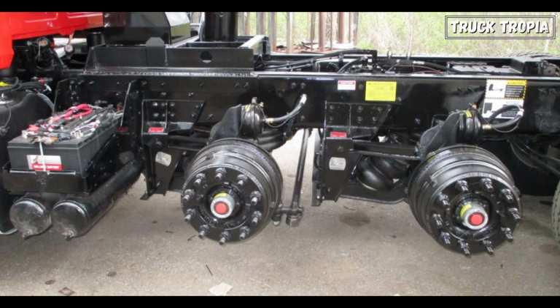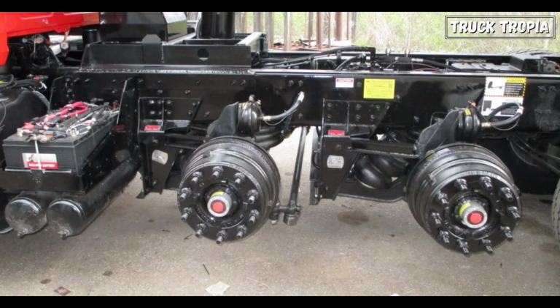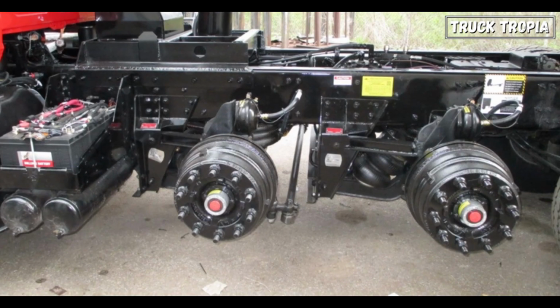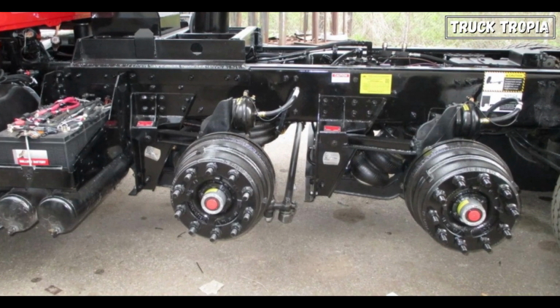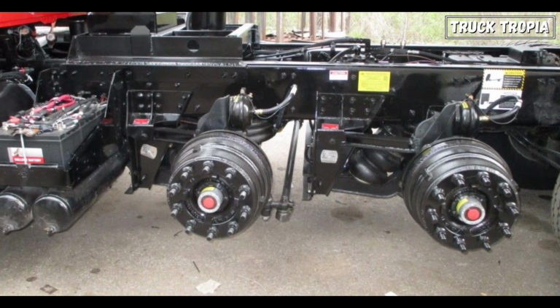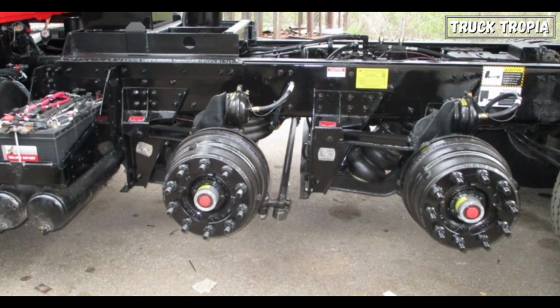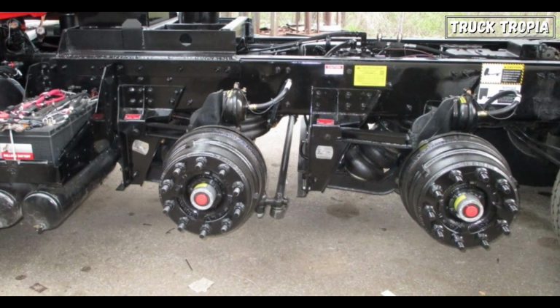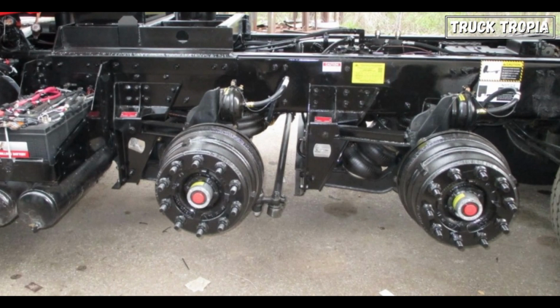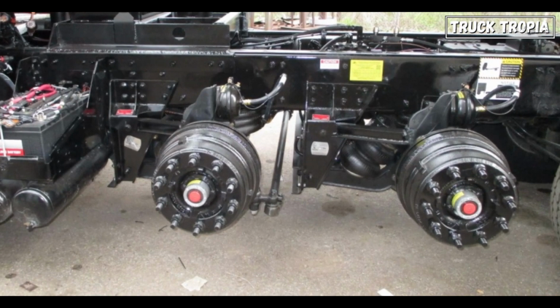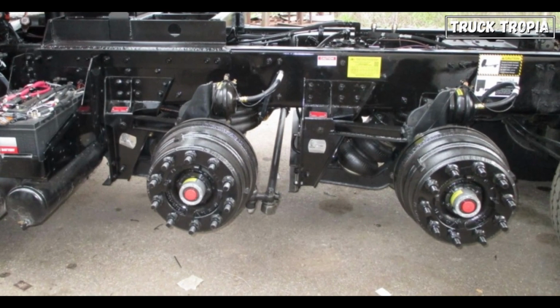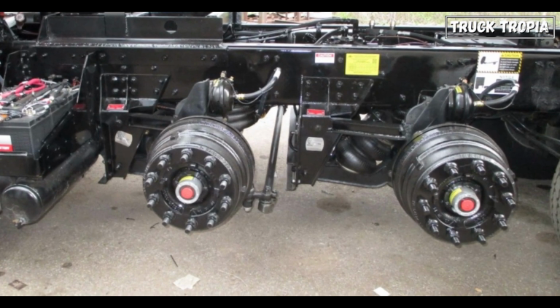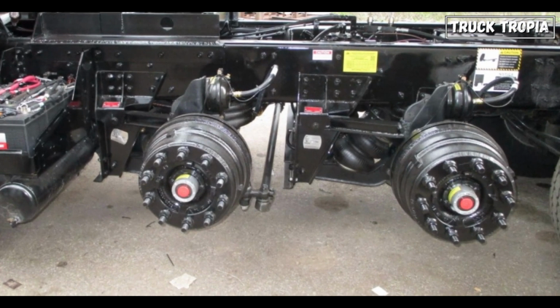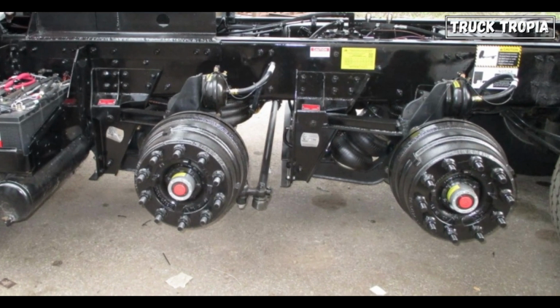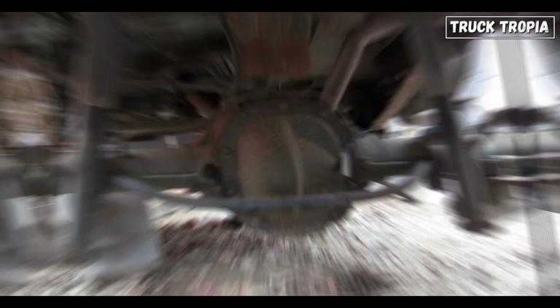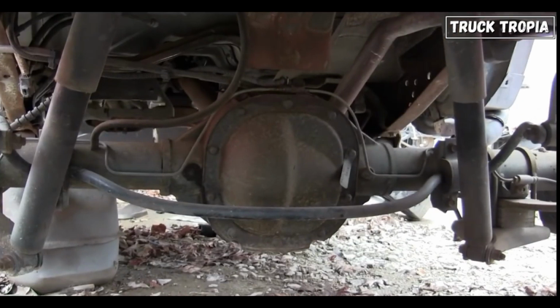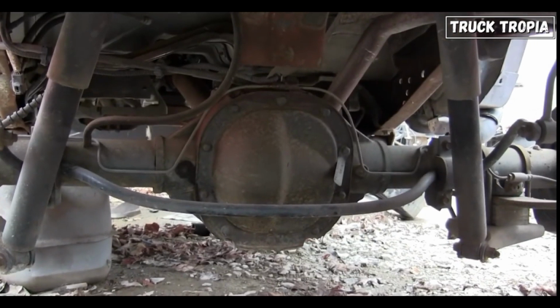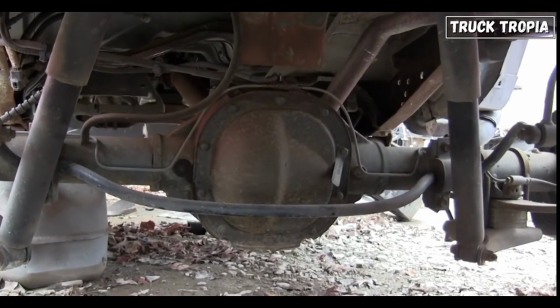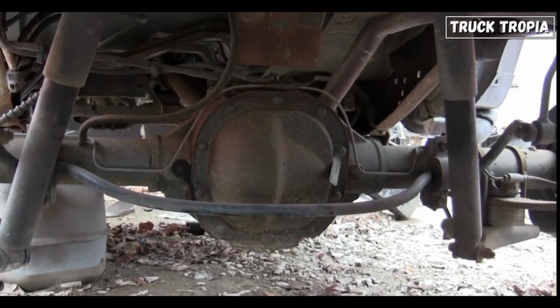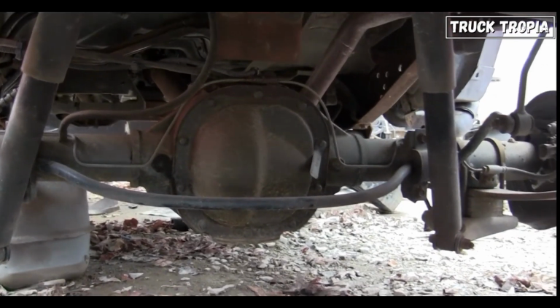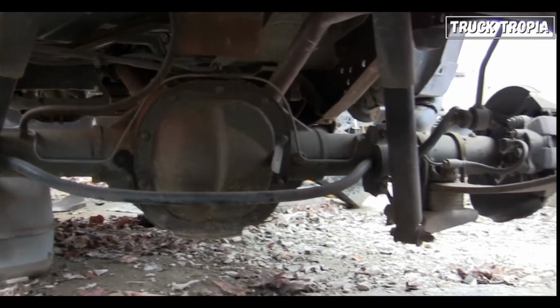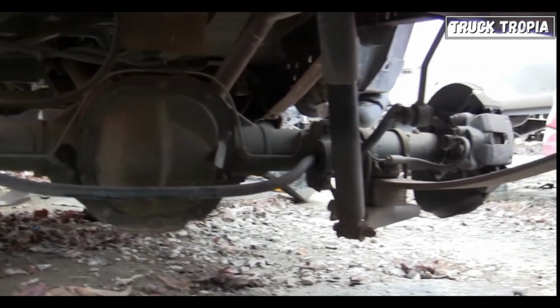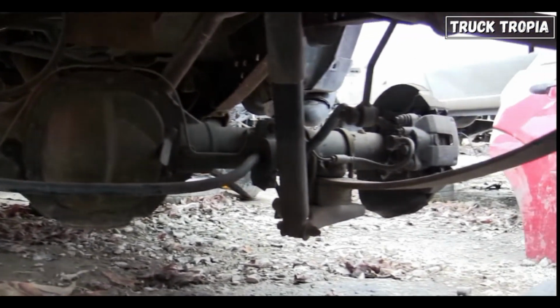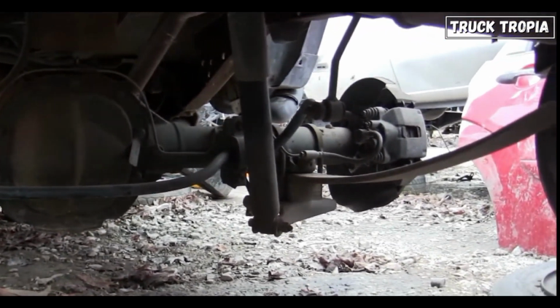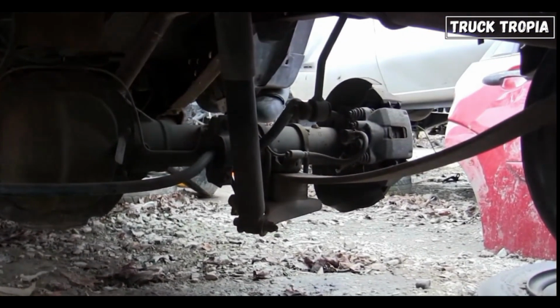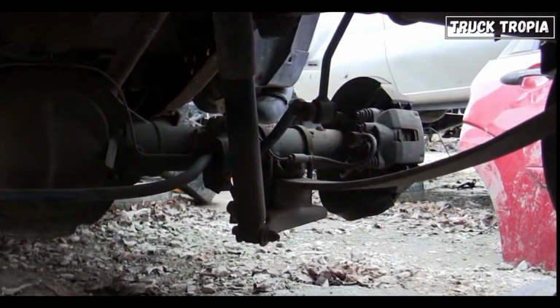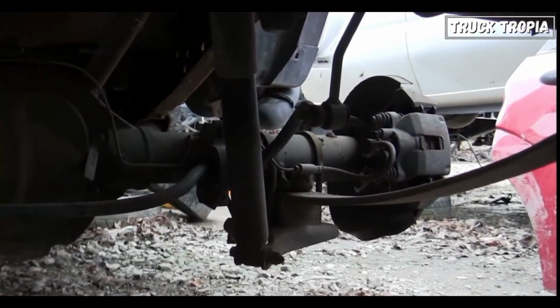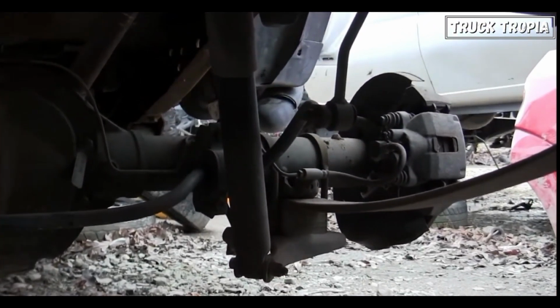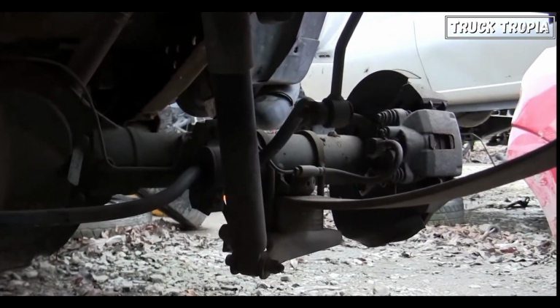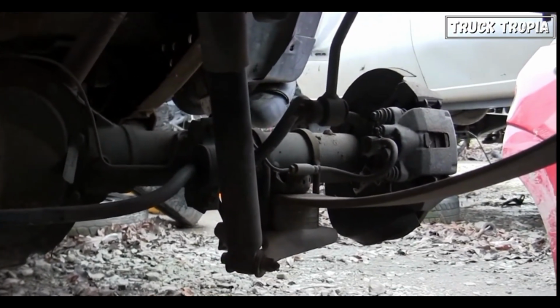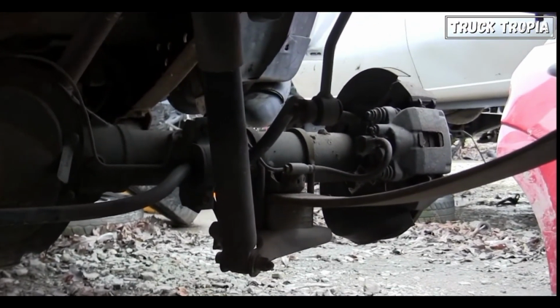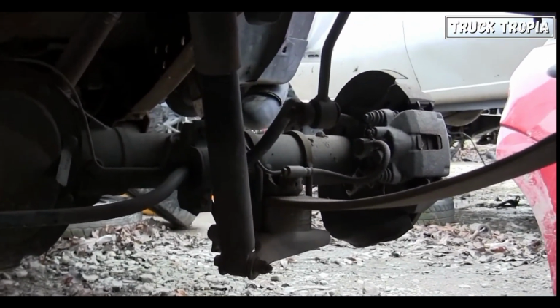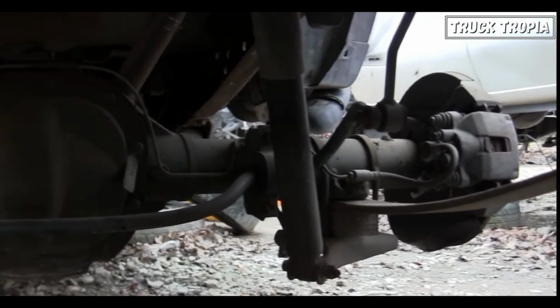We'll also teach you a bit about how truck axles work, the types of axles they have, and how these determine what a truck can or cannot do.